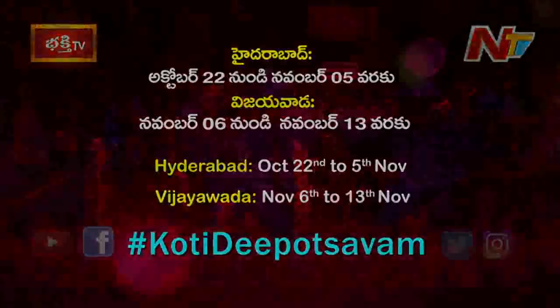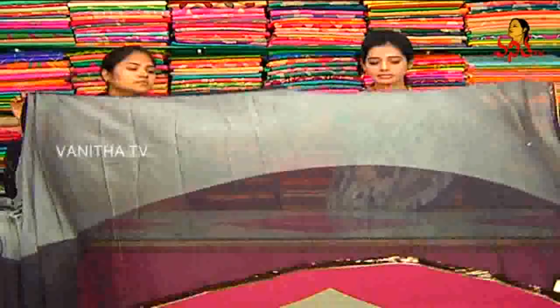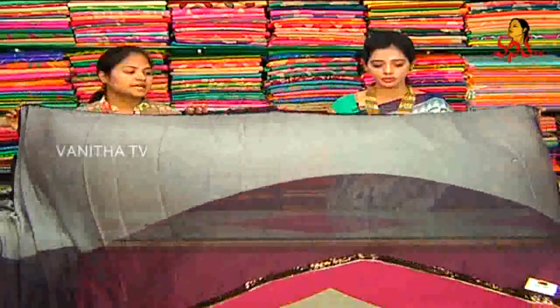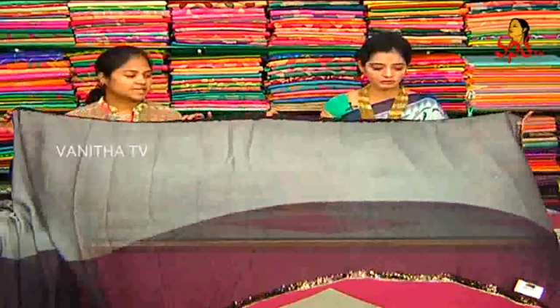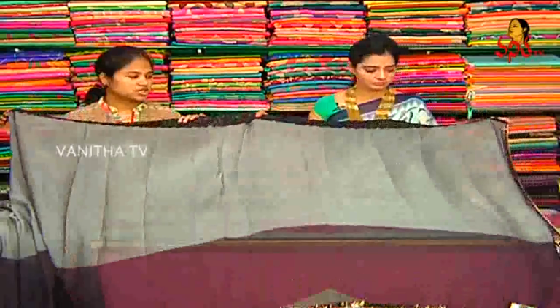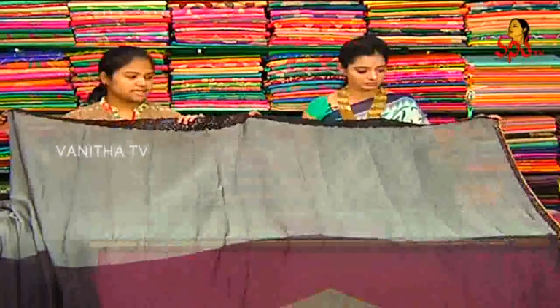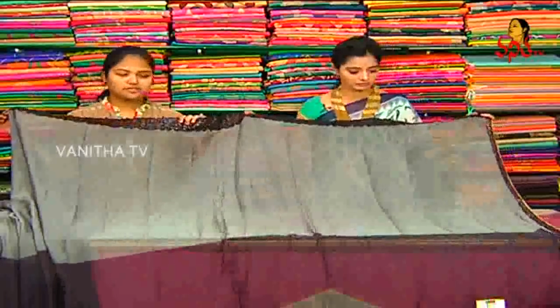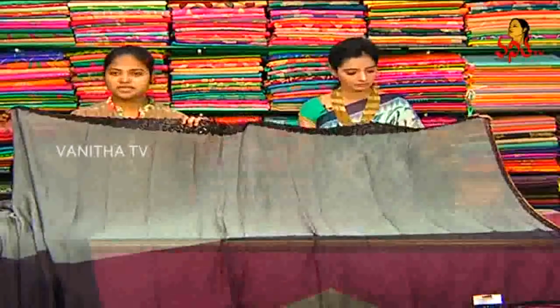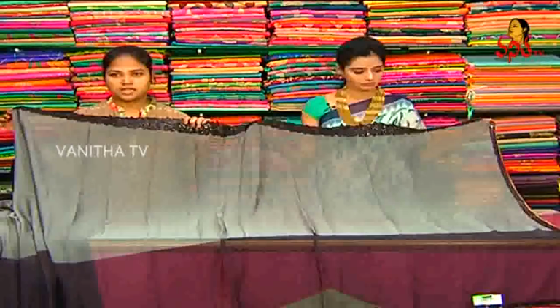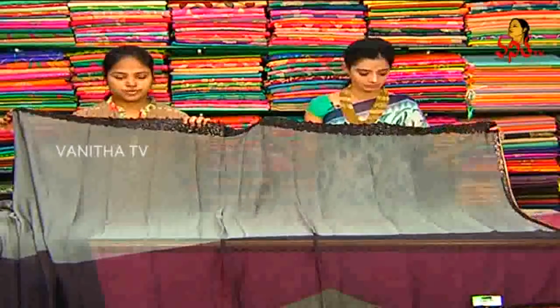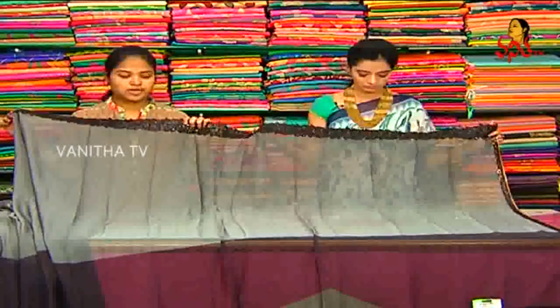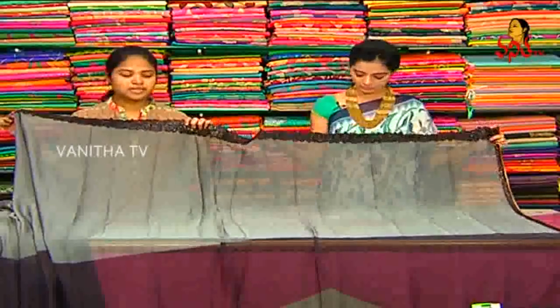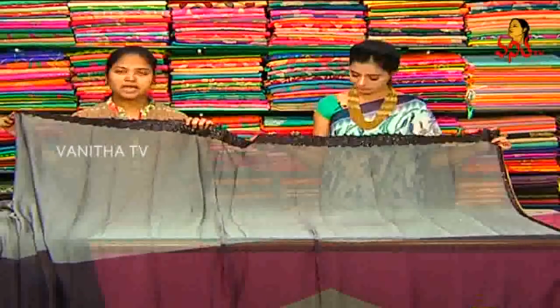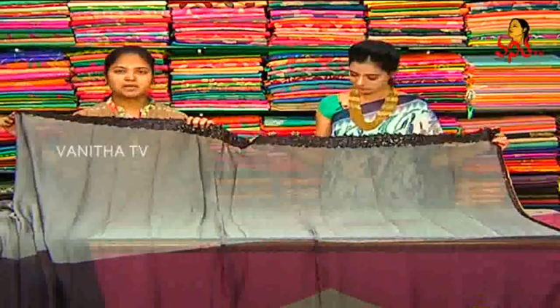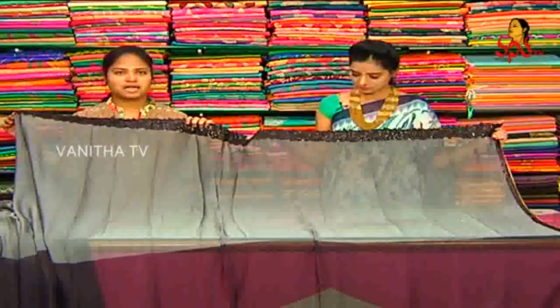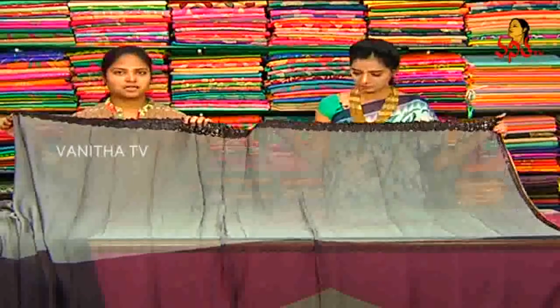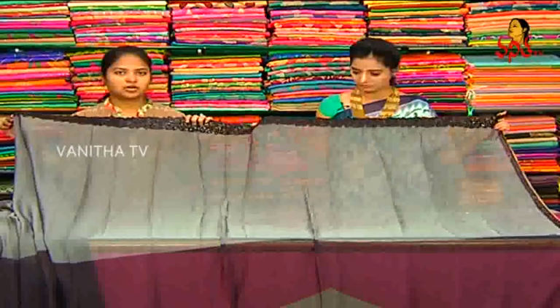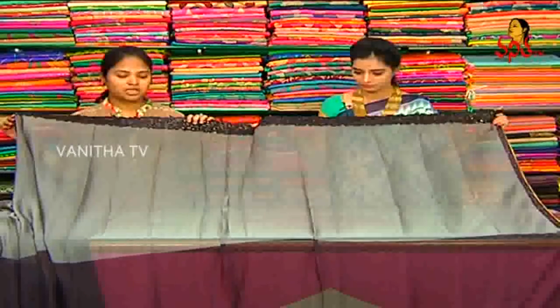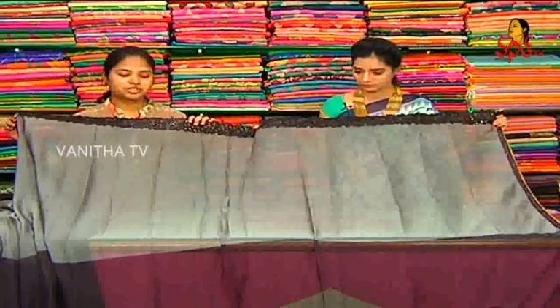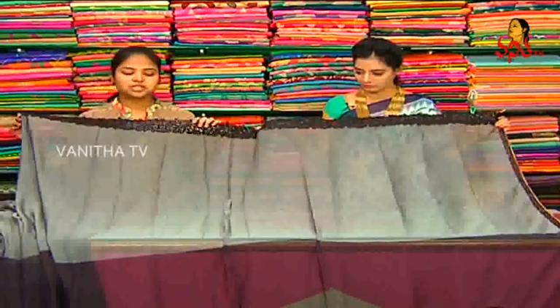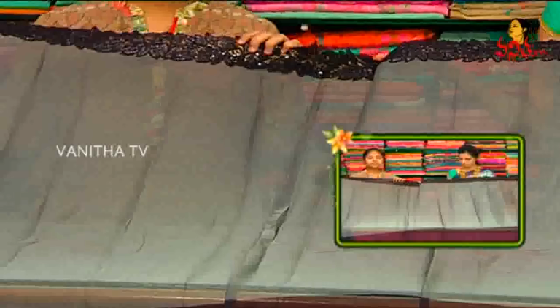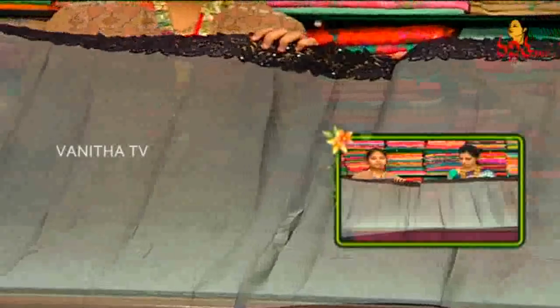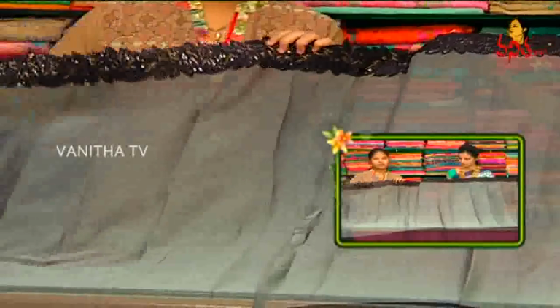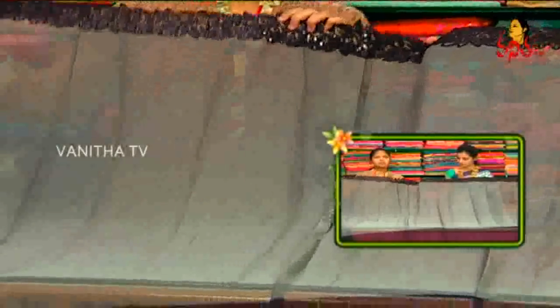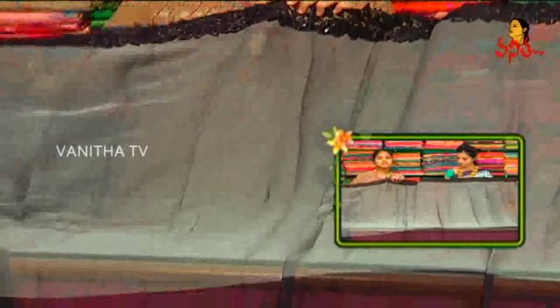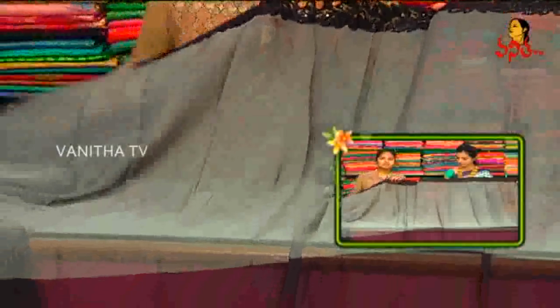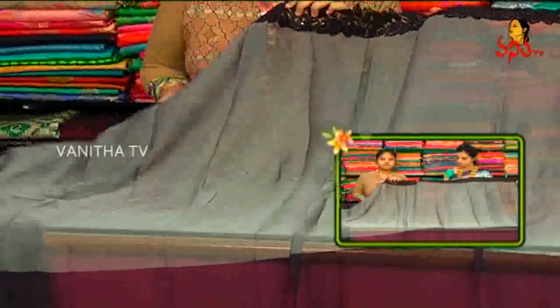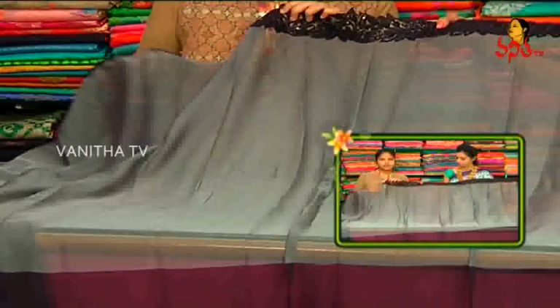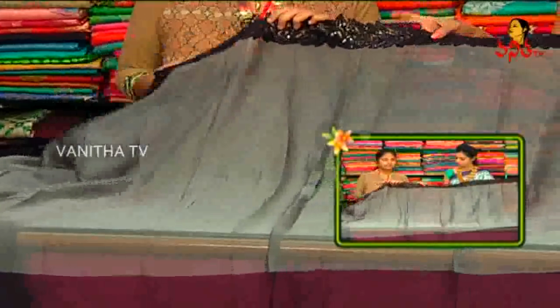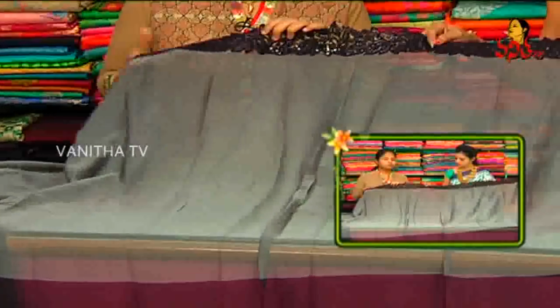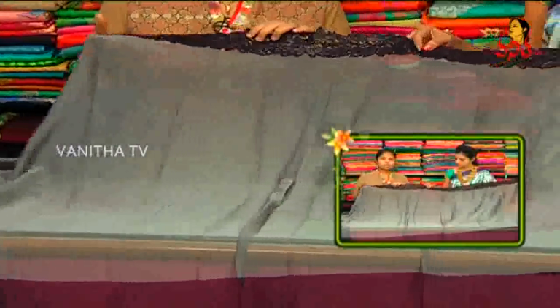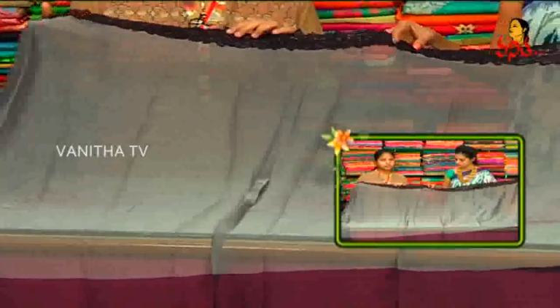Next designer wear sari, grey and black color combination, chiffon fabric designer wear sari, falling look.